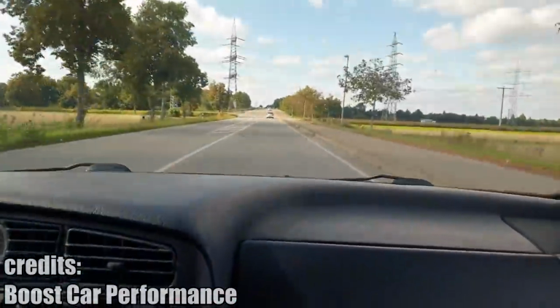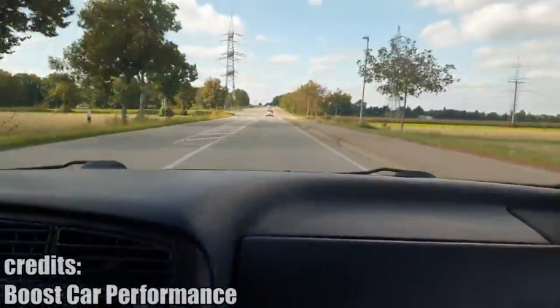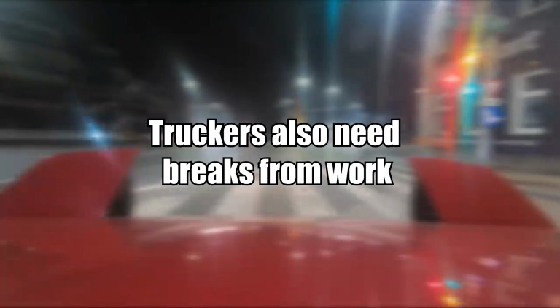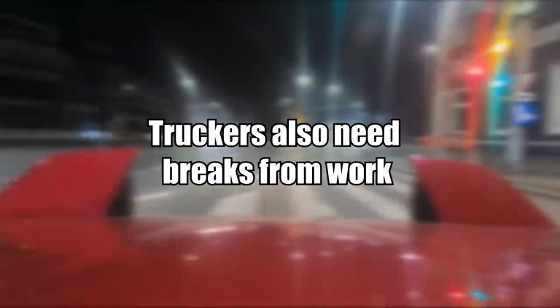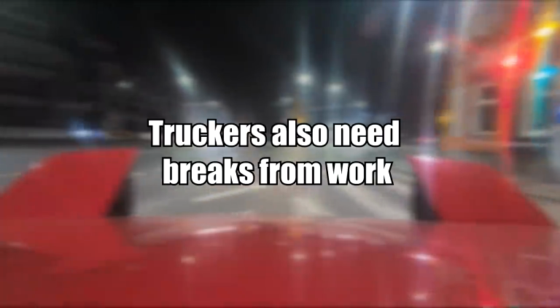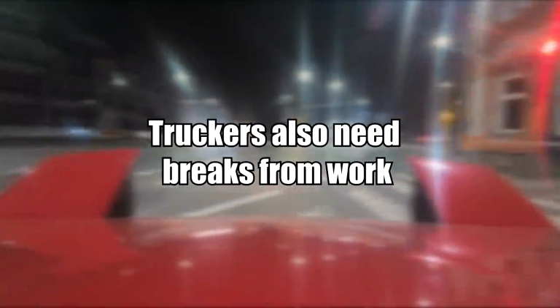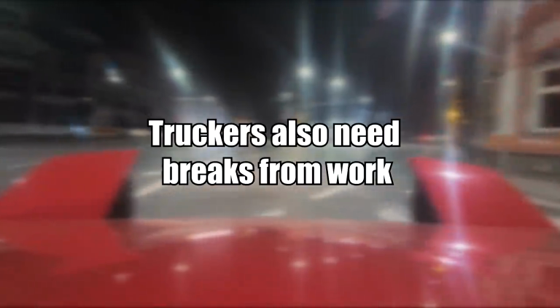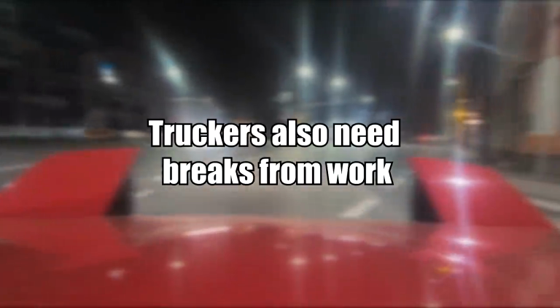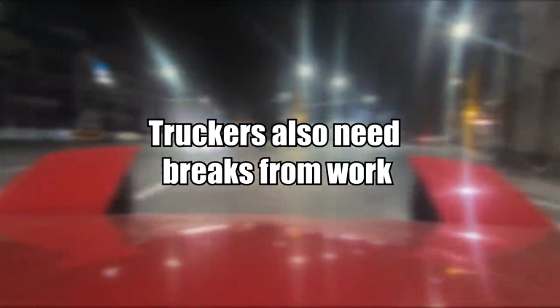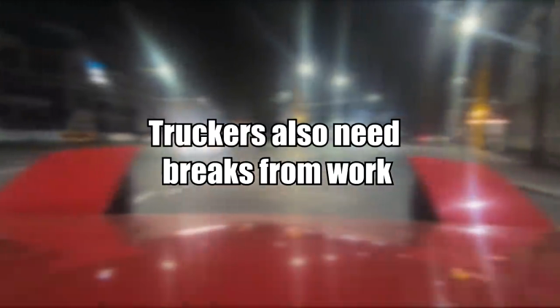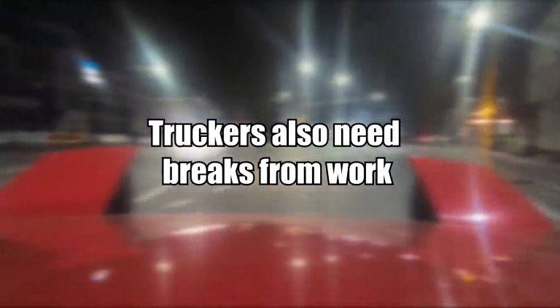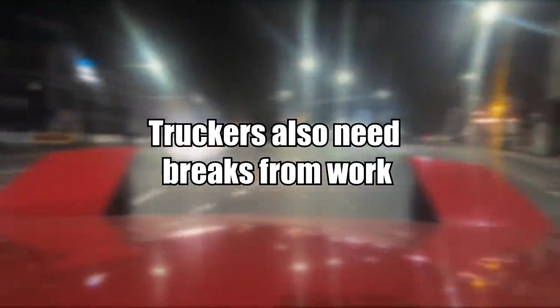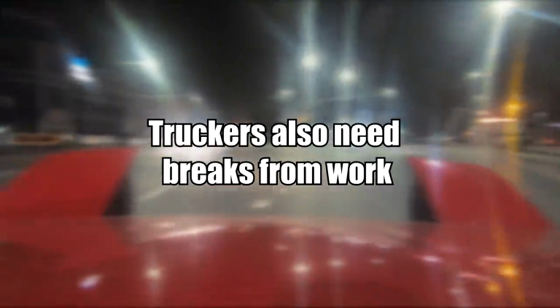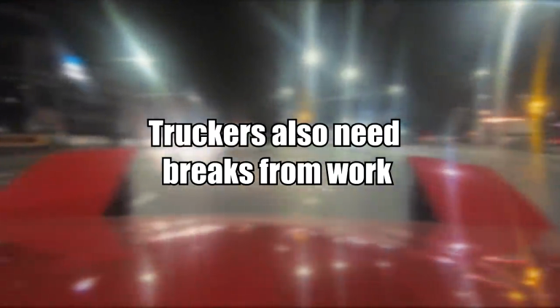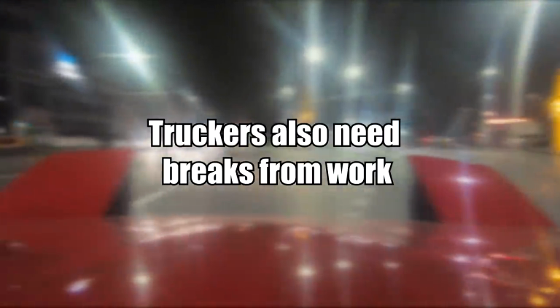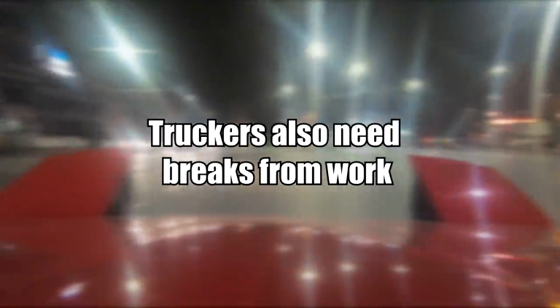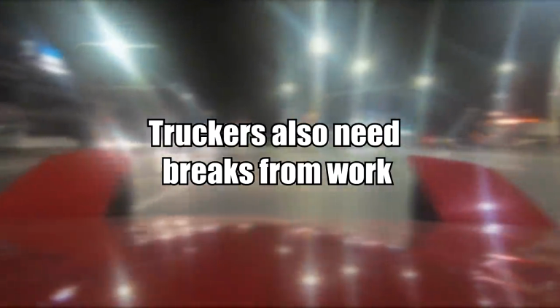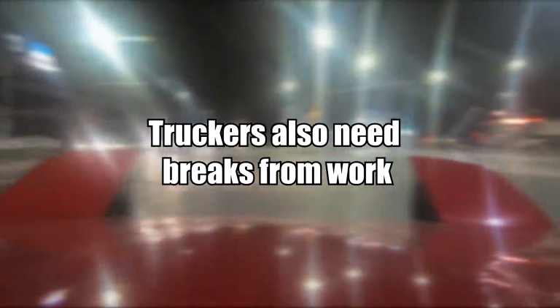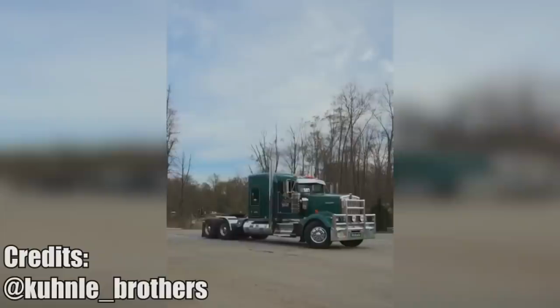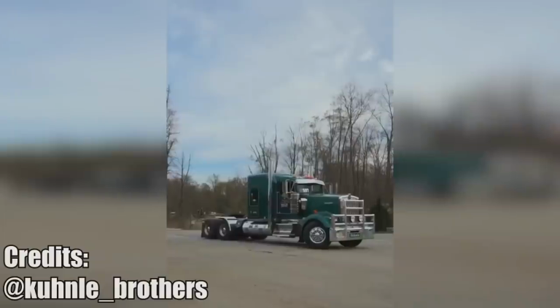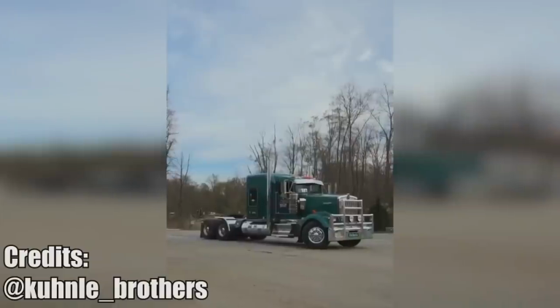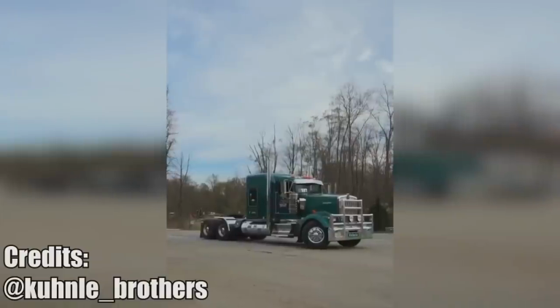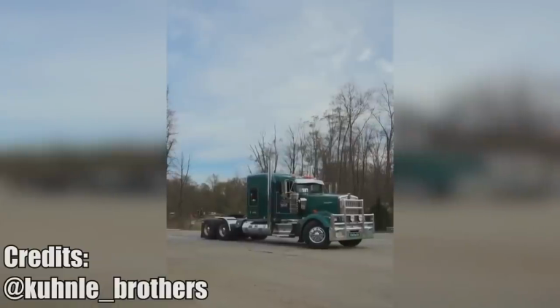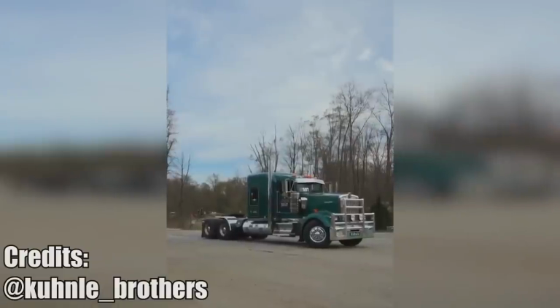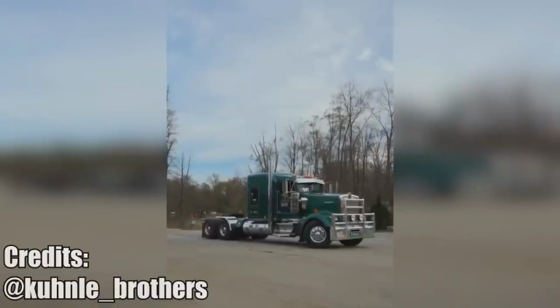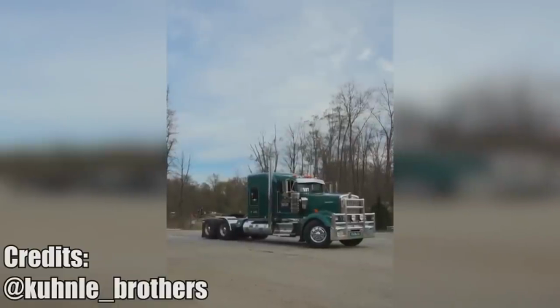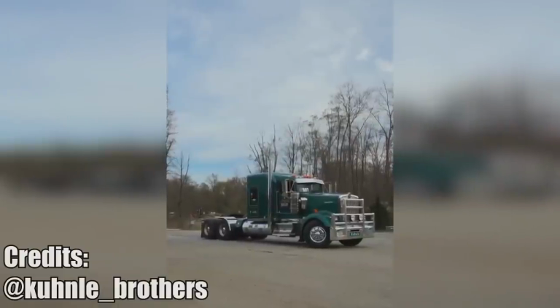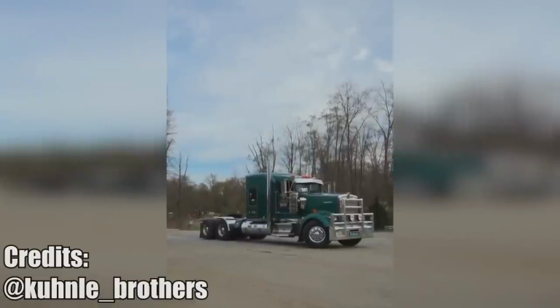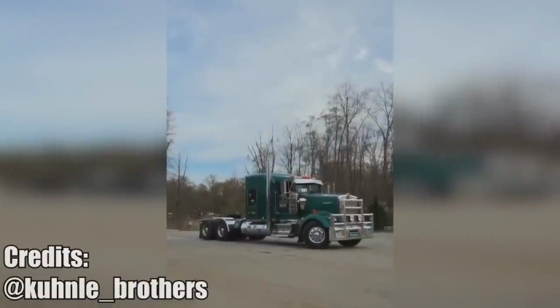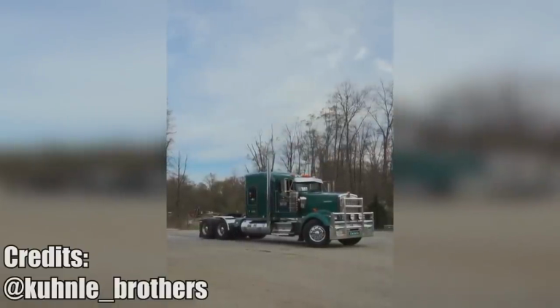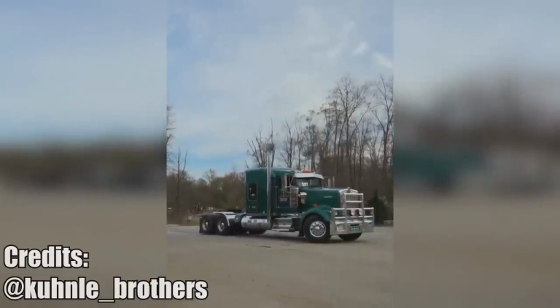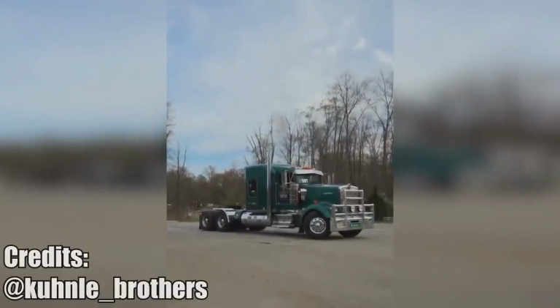If you have ever wondered where your Amazon package is, remember that truckers also need to take a break and have some fun.